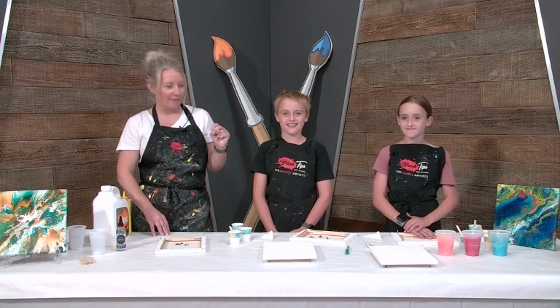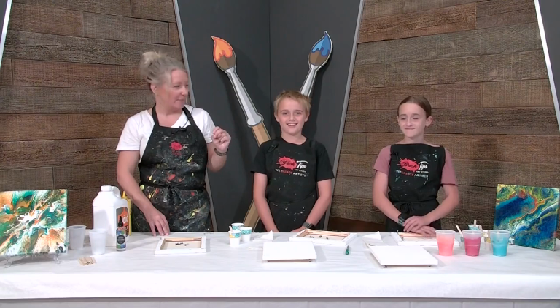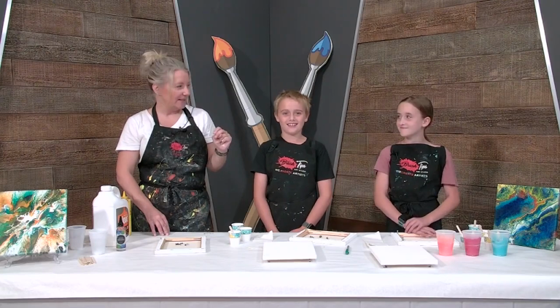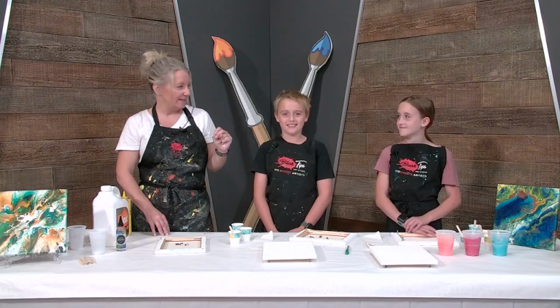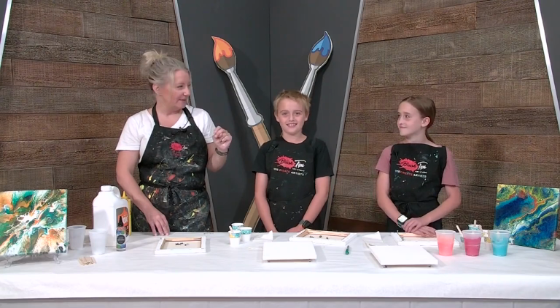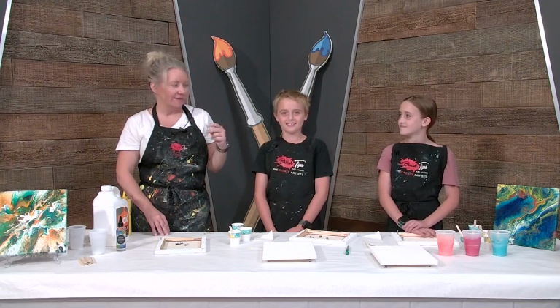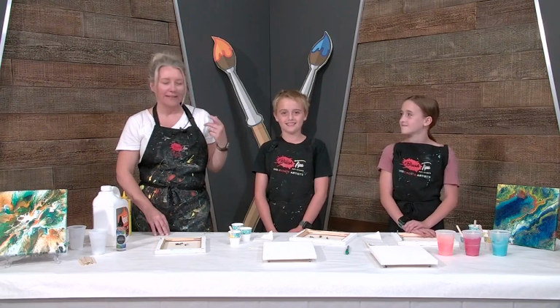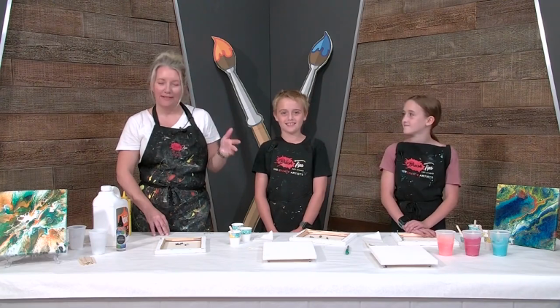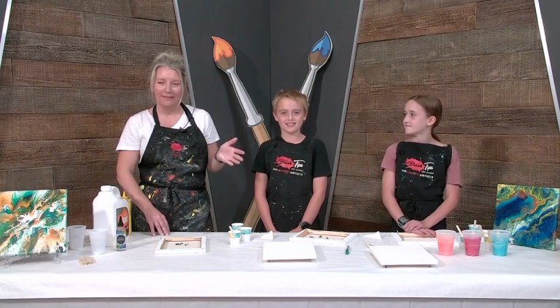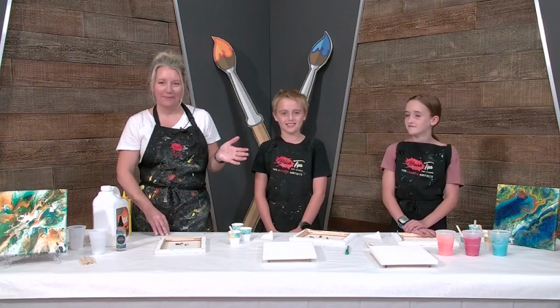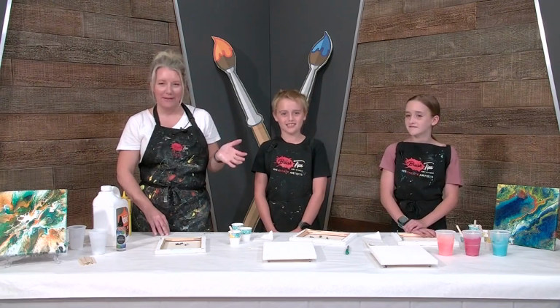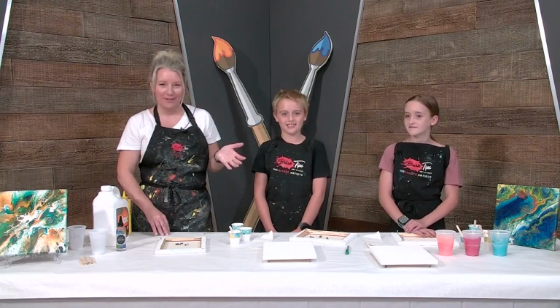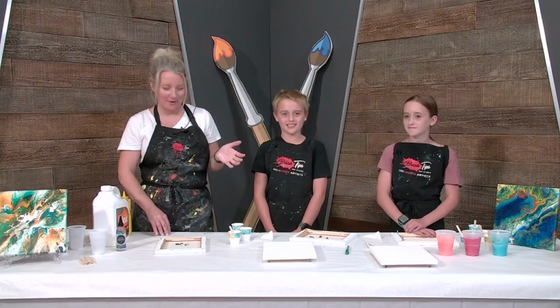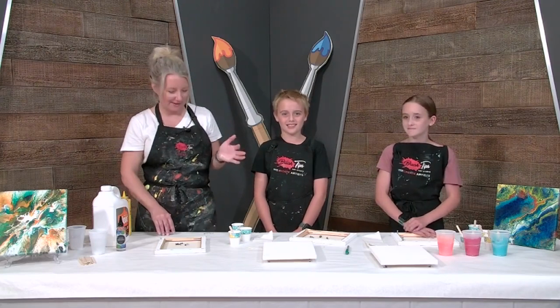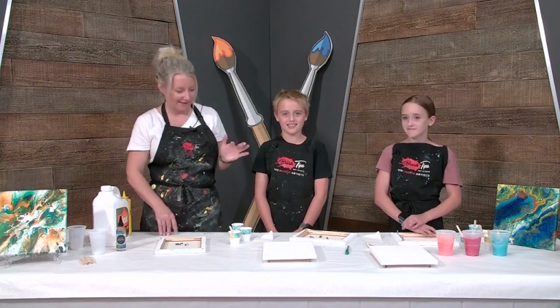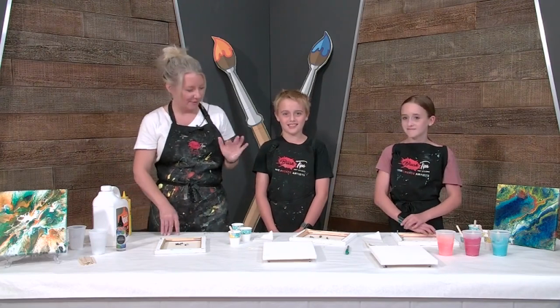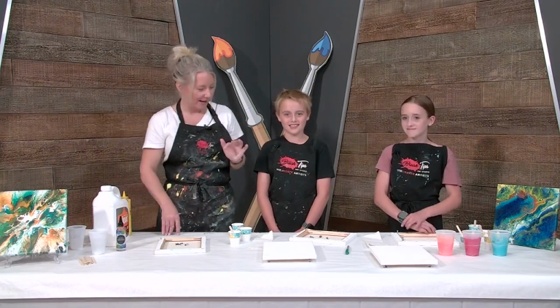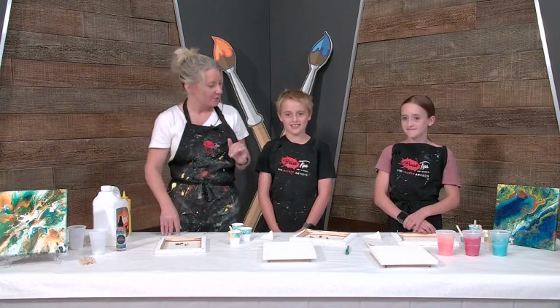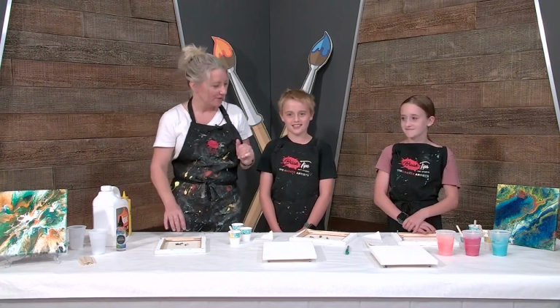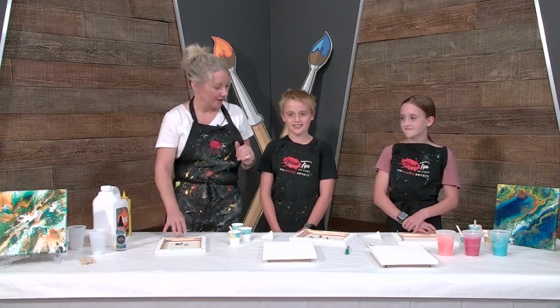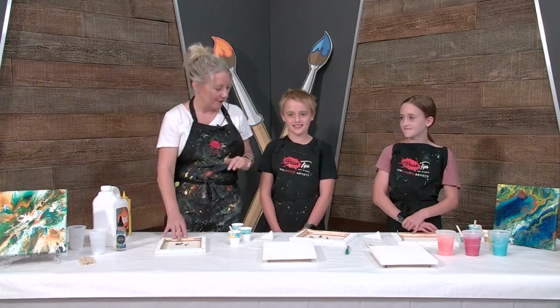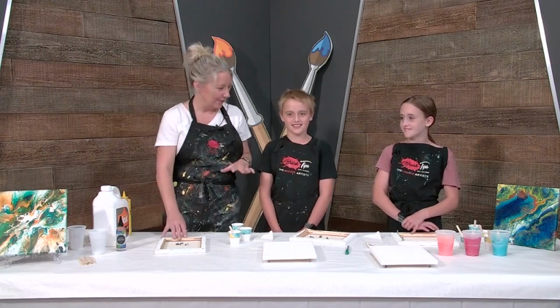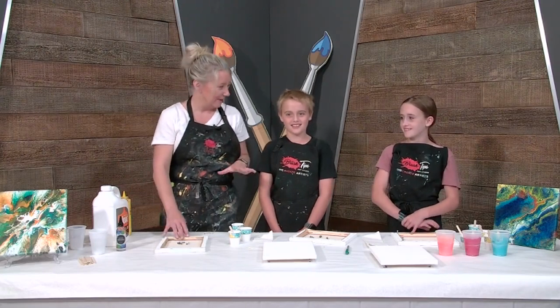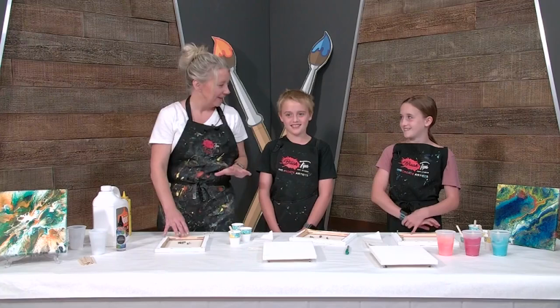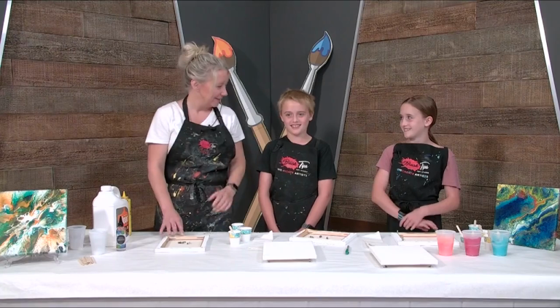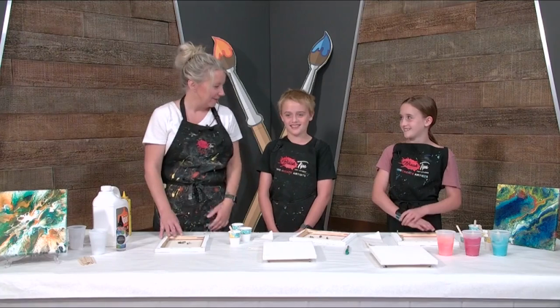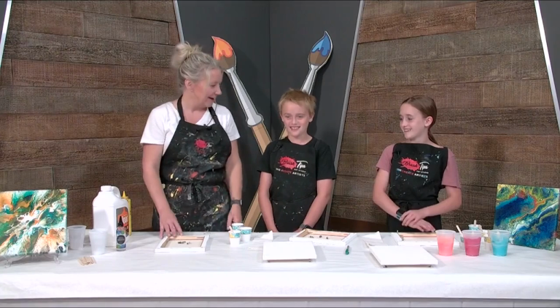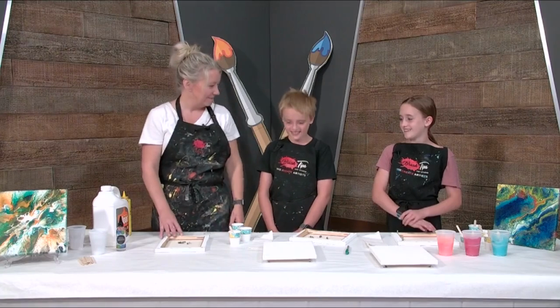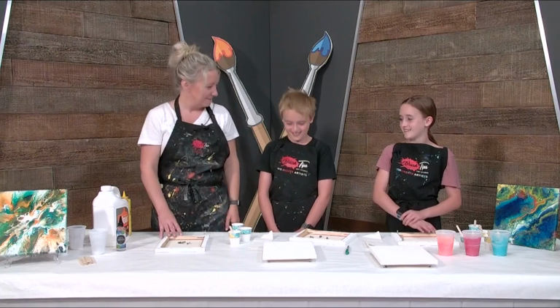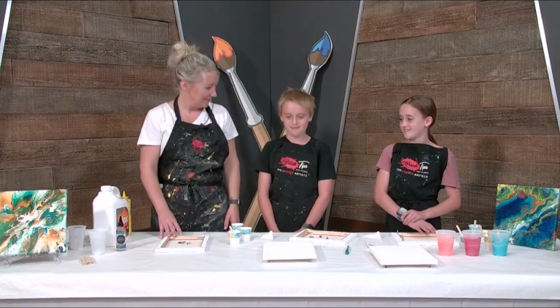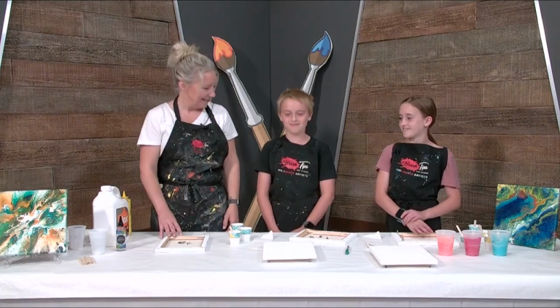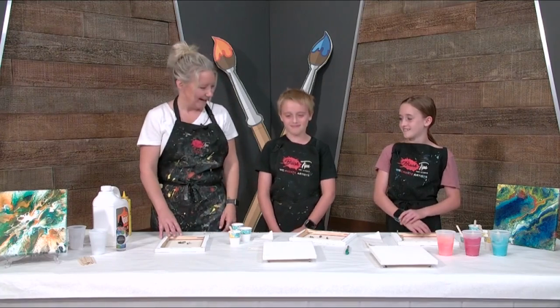They popped in yesterday and I was like, you guys need to be on the show because they were naturals at all the fun things, right? Yep, yep.